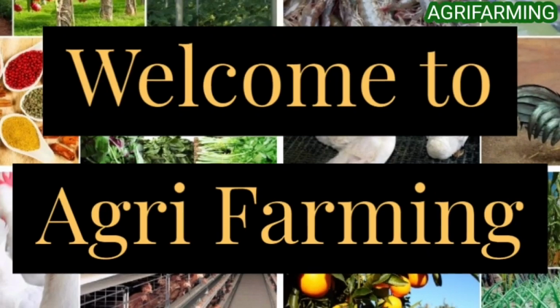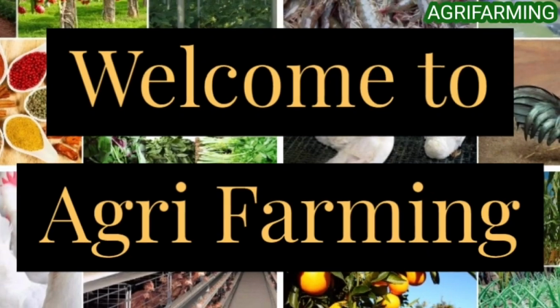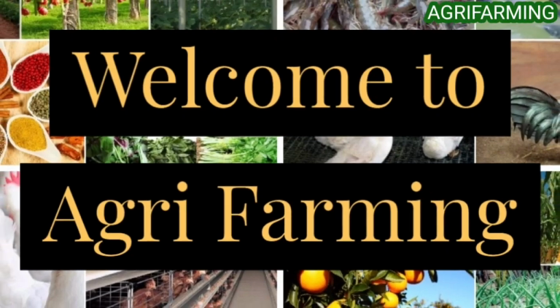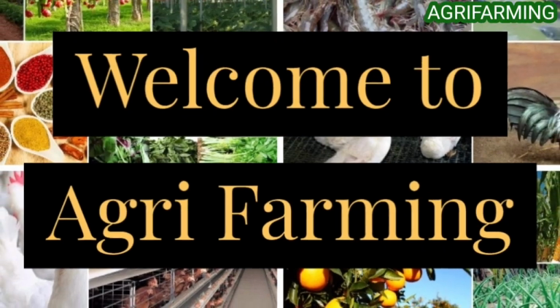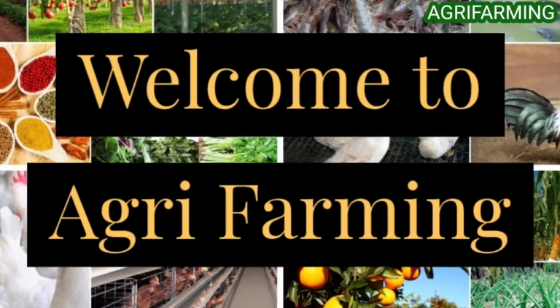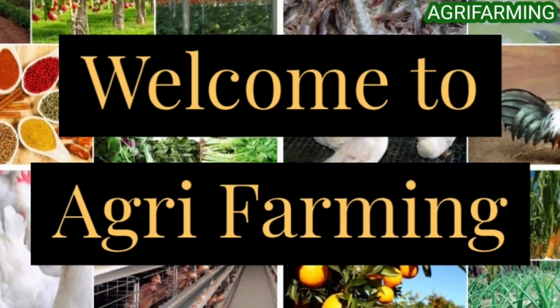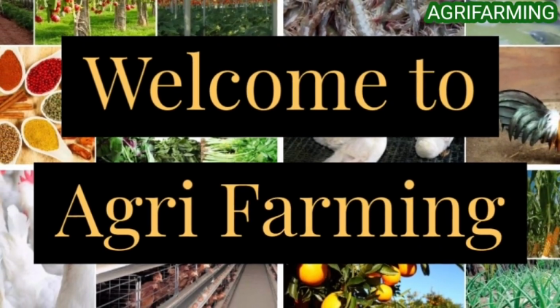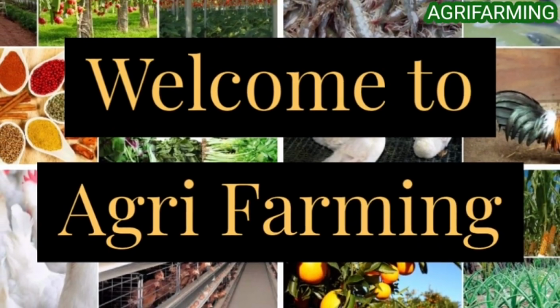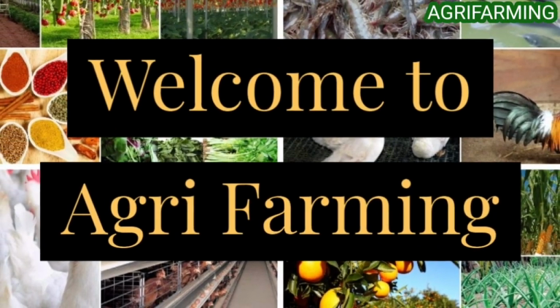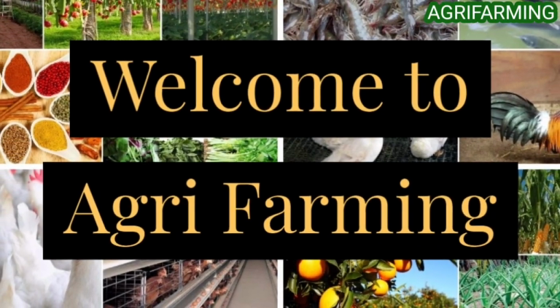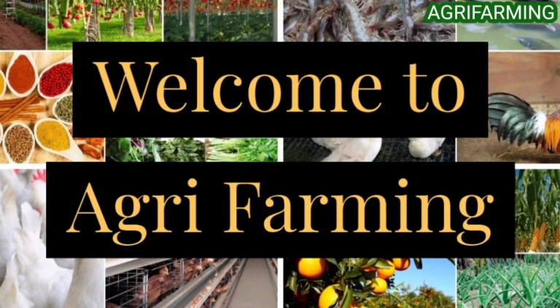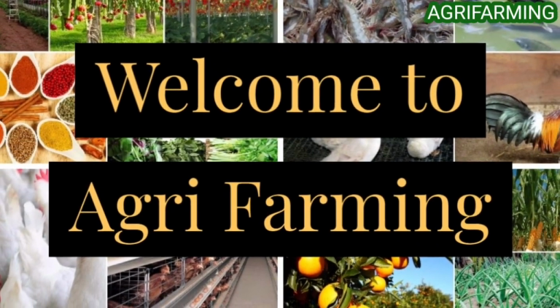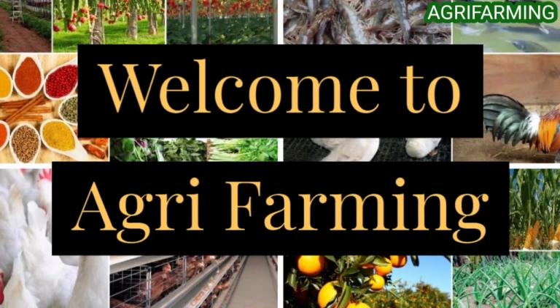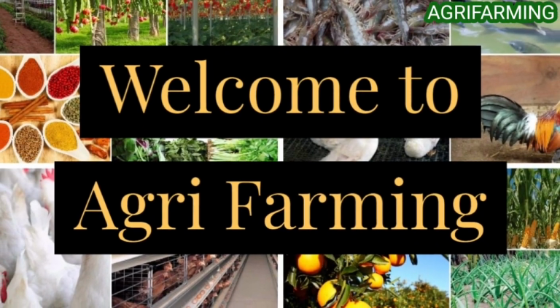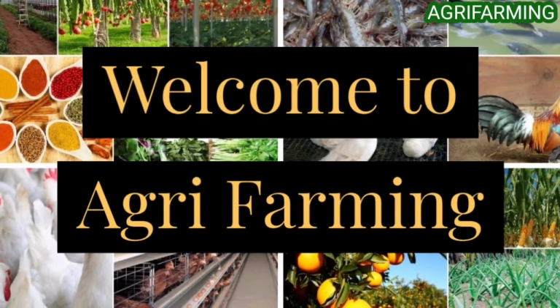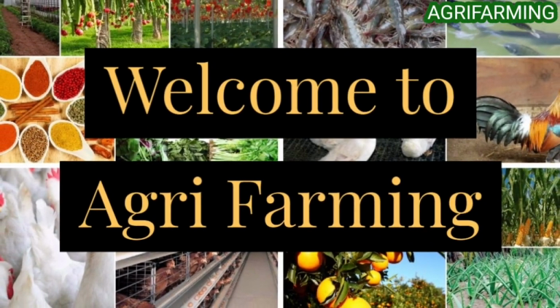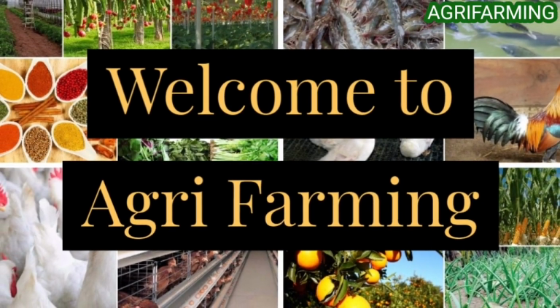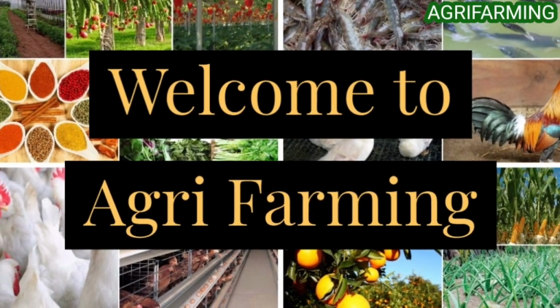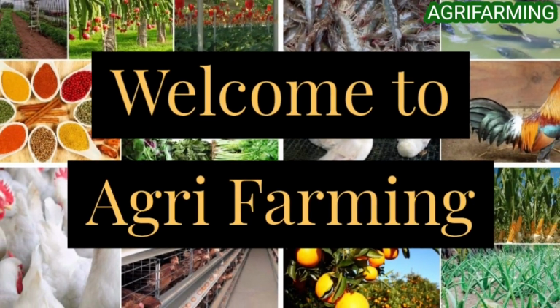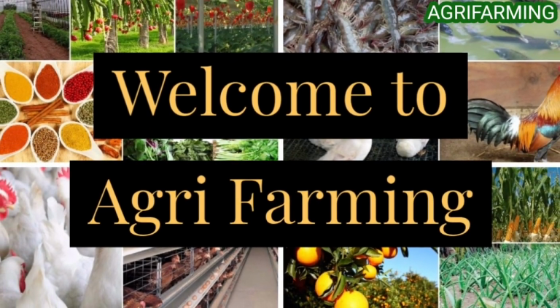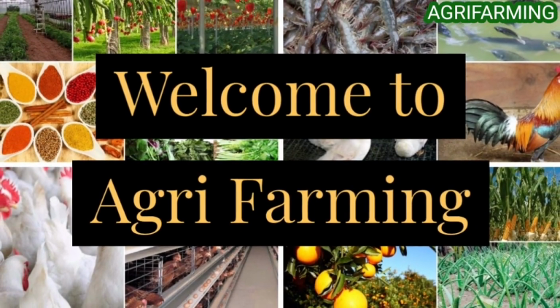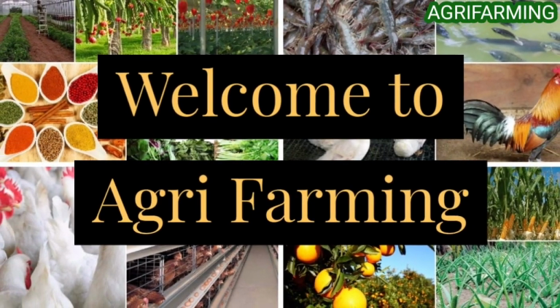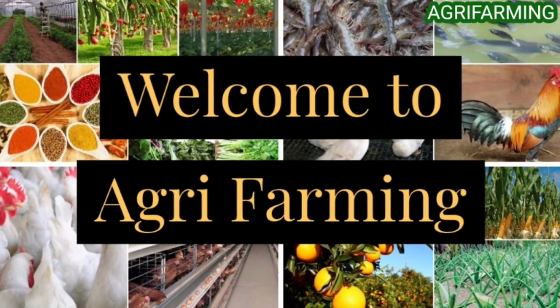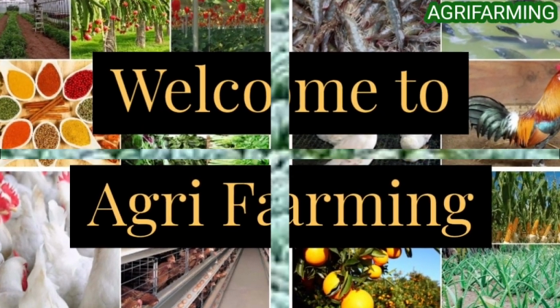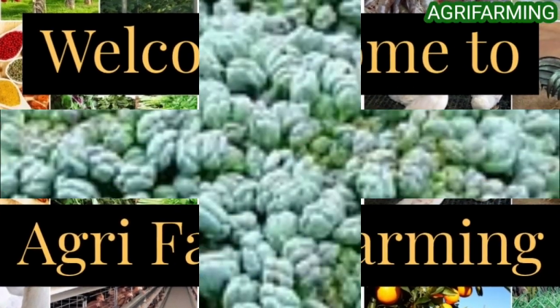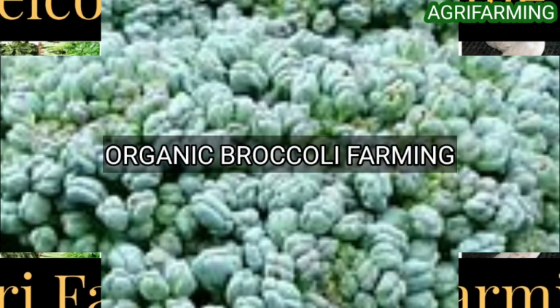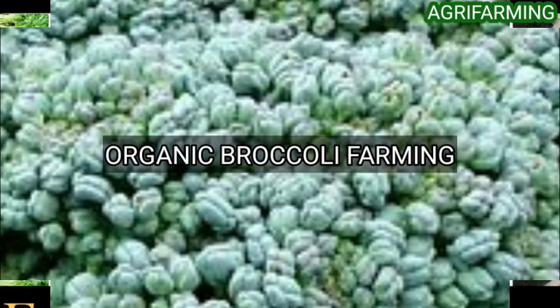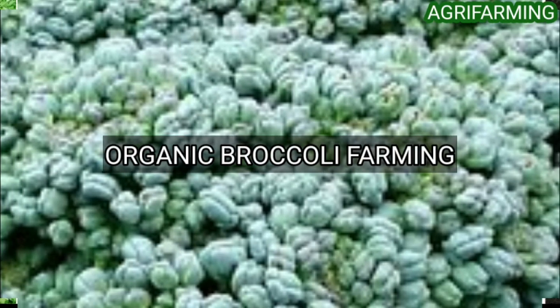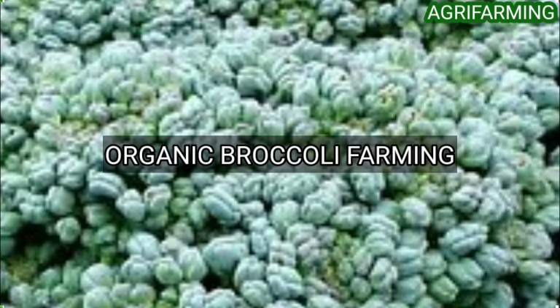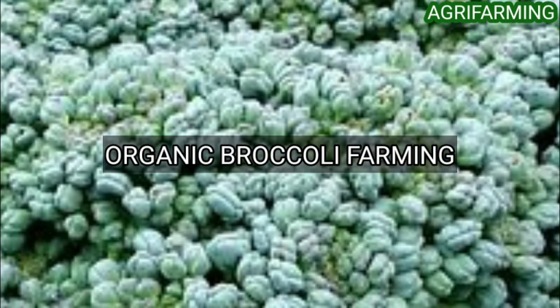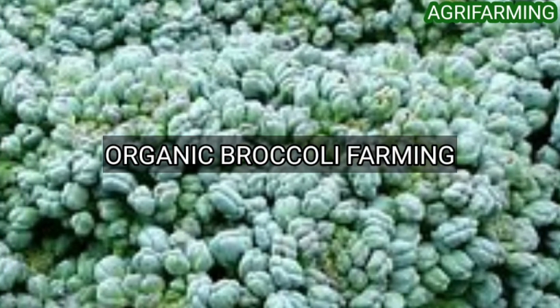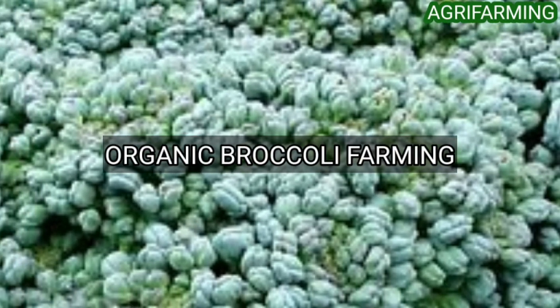Hello everyone, welcome back to Agri-Farming. Today, we are back with organic broccoli cultivation.